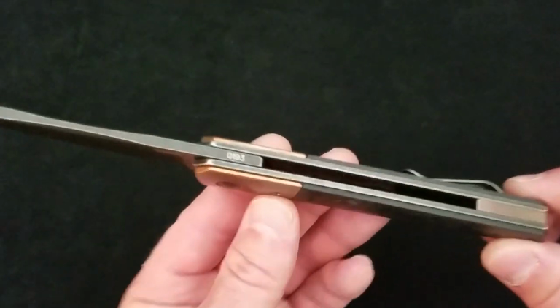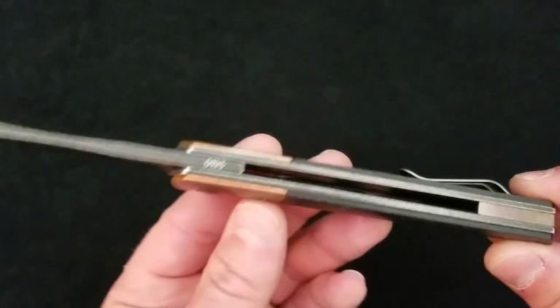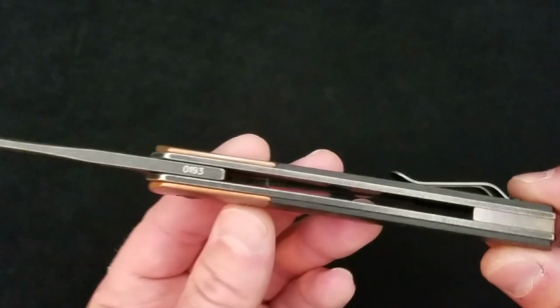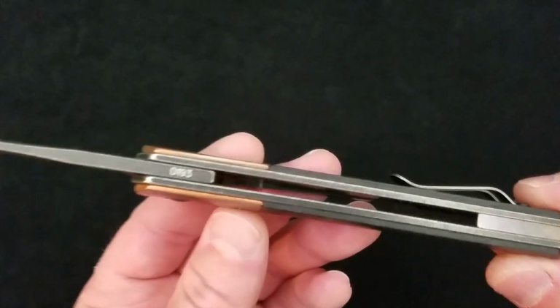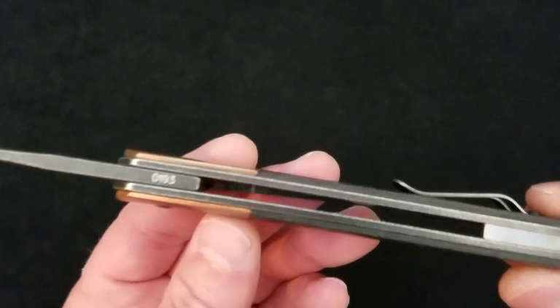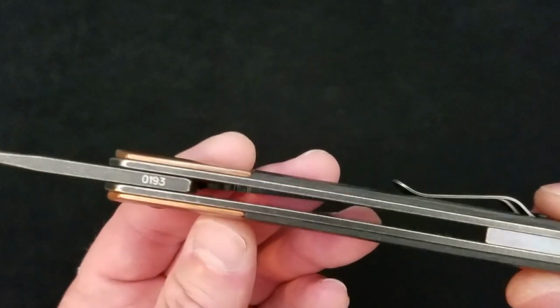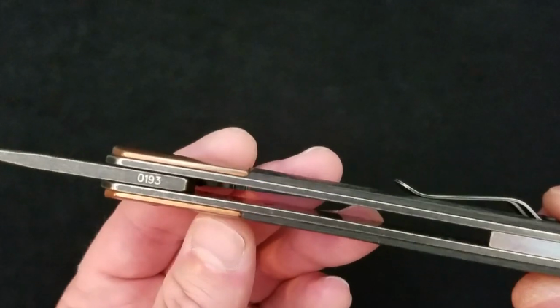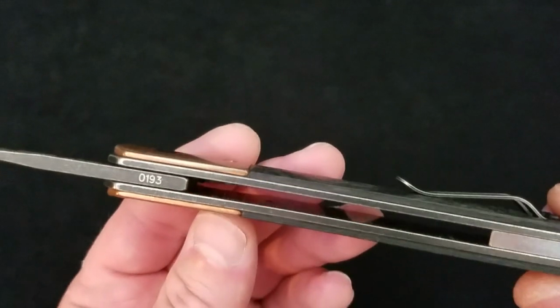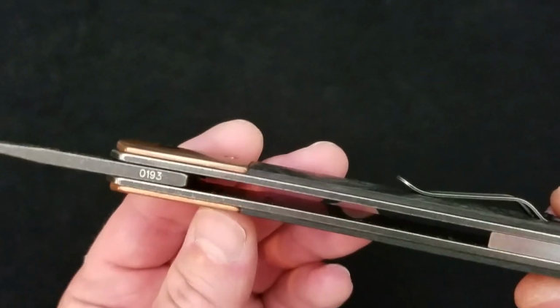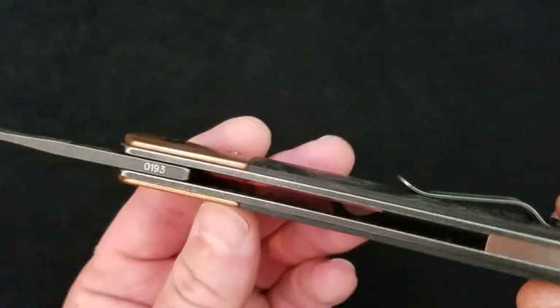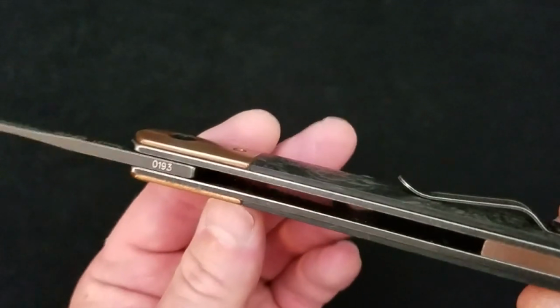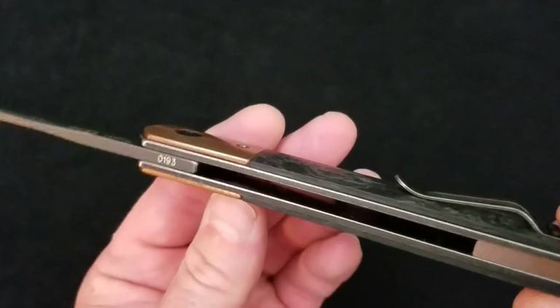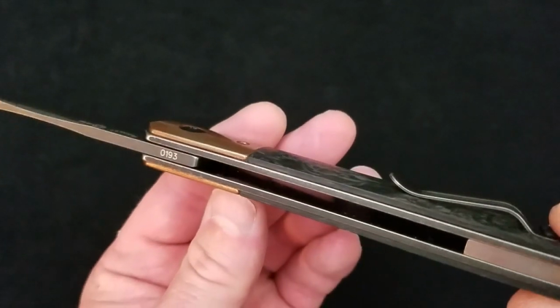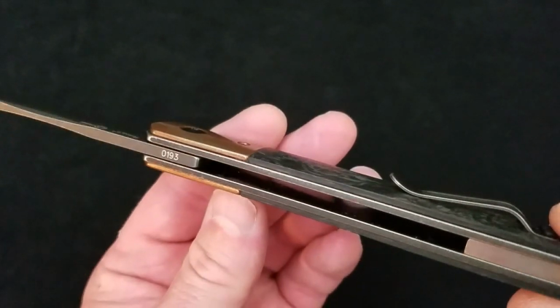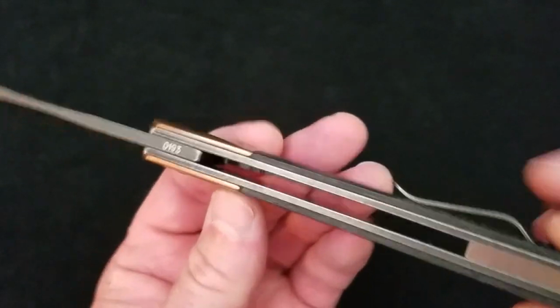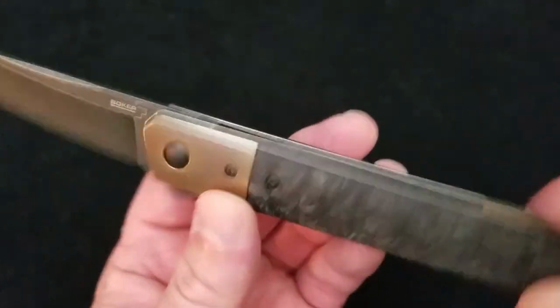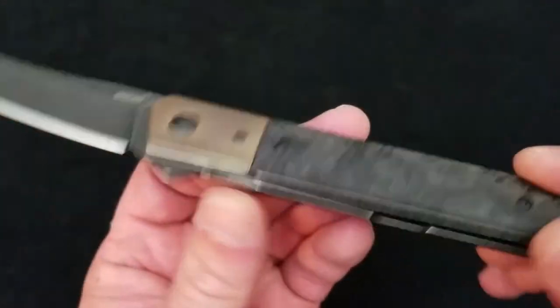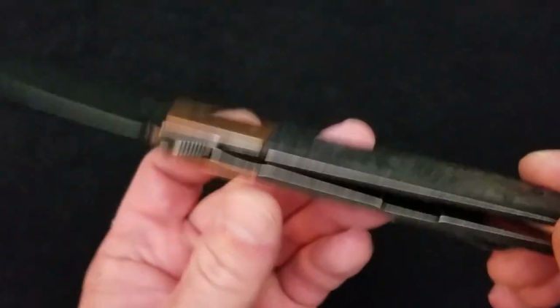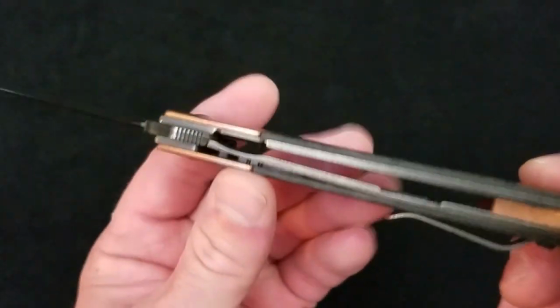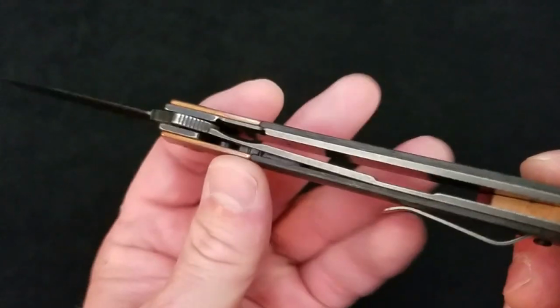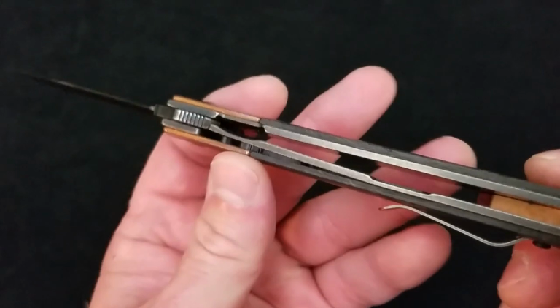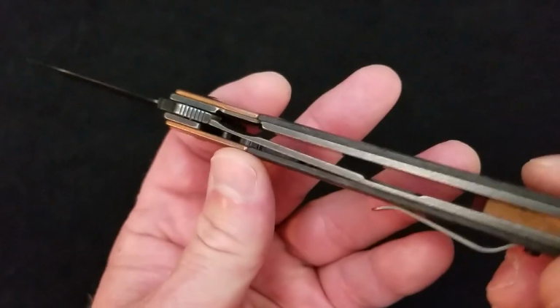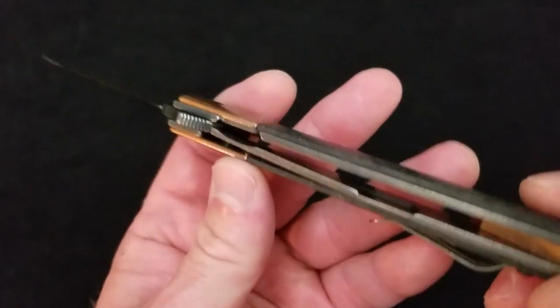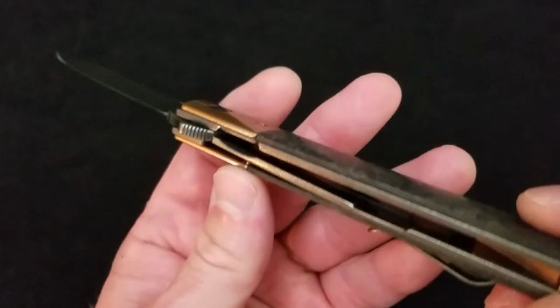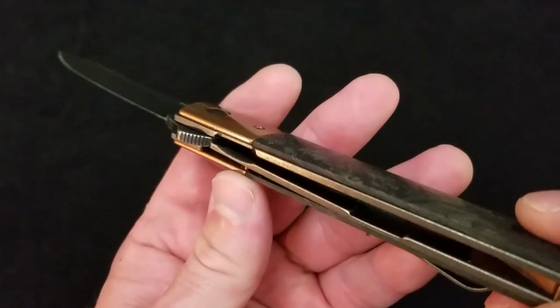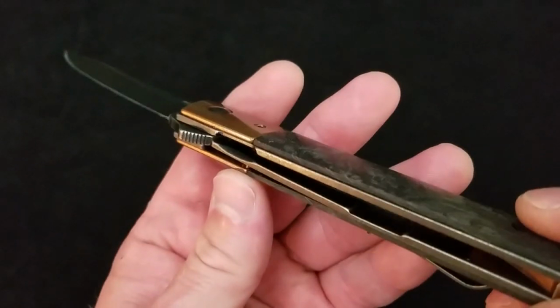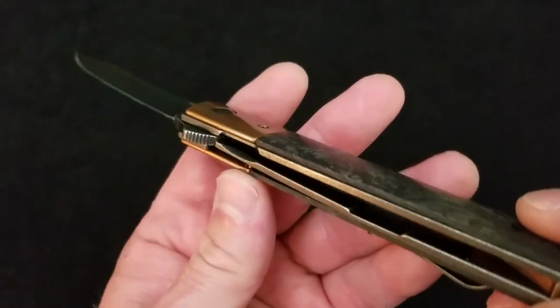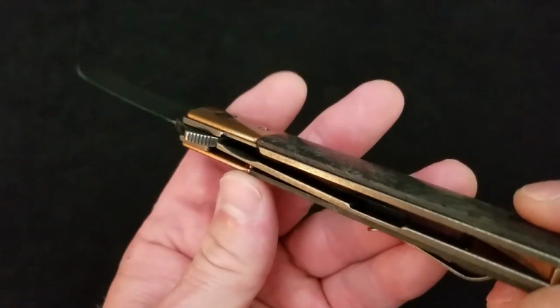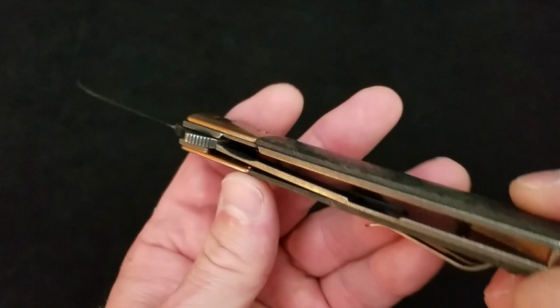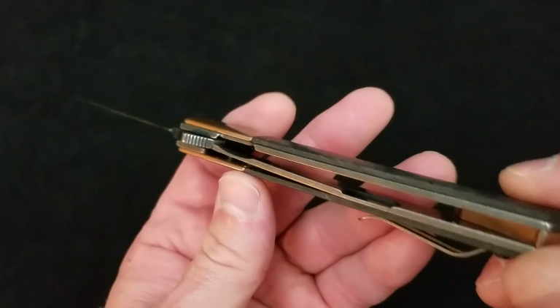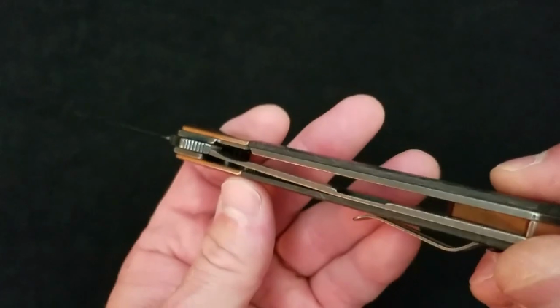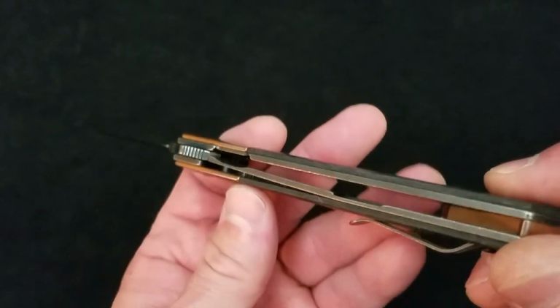It also follows over to the frame. It is a steel liner lock.